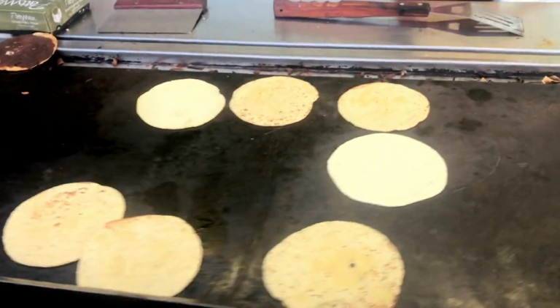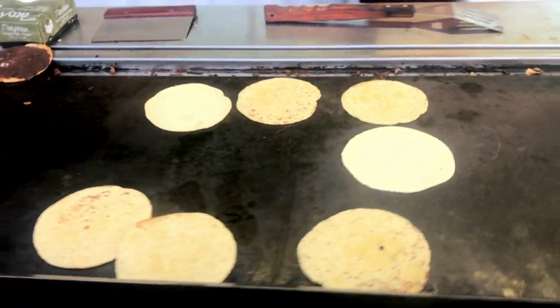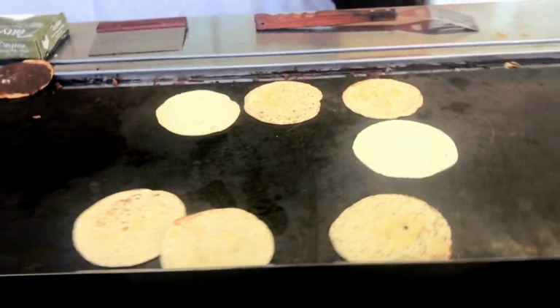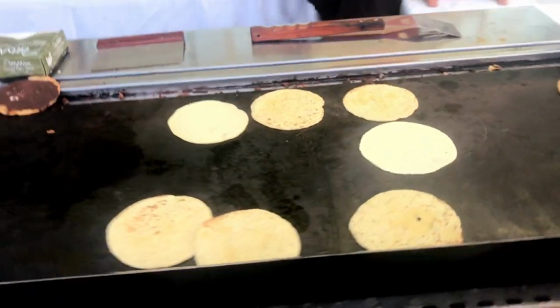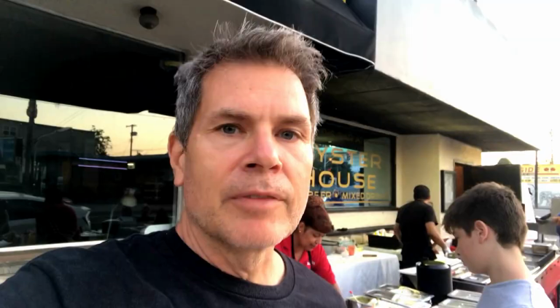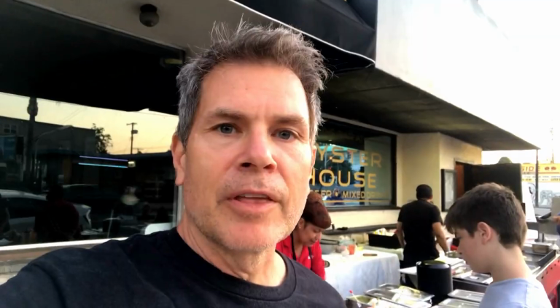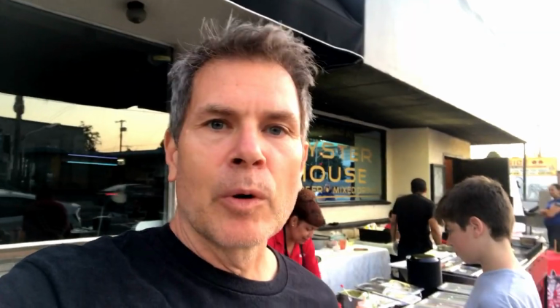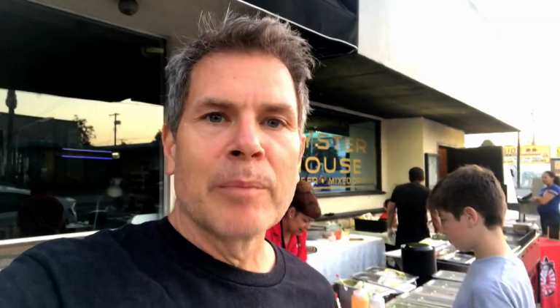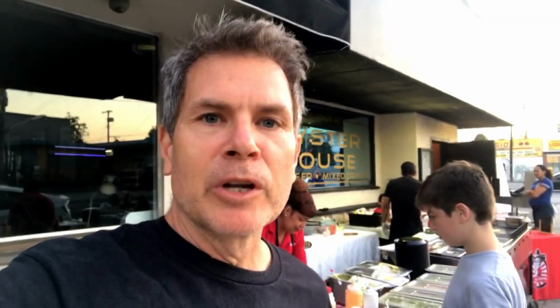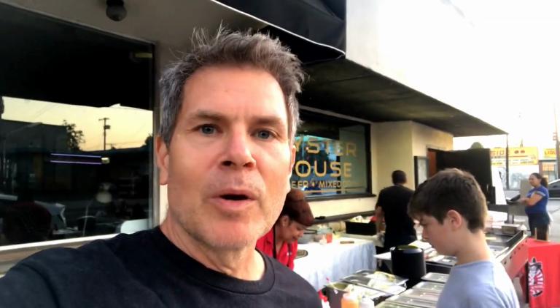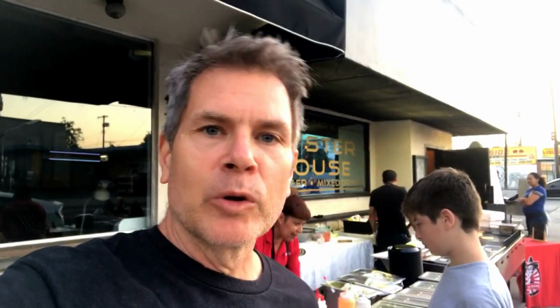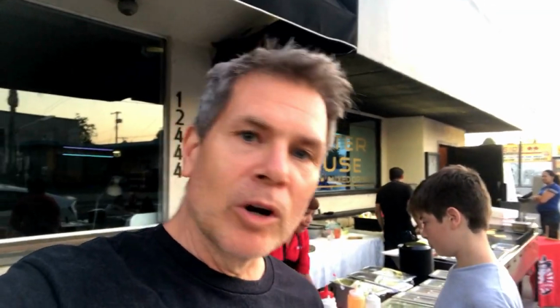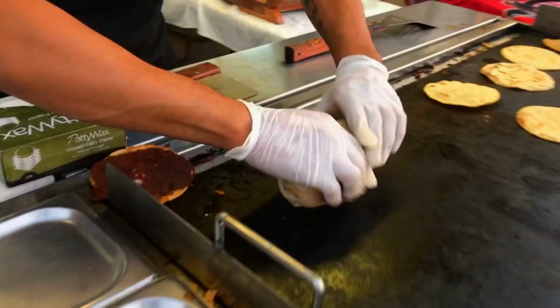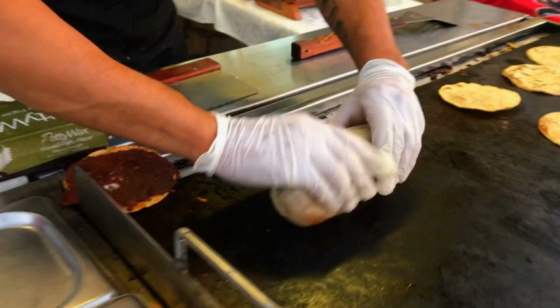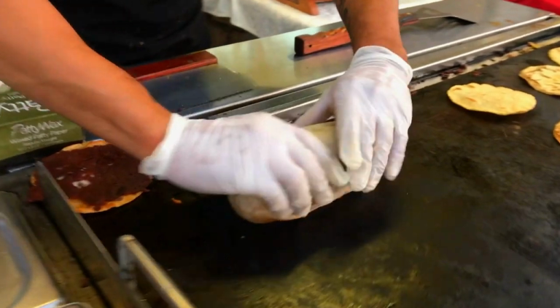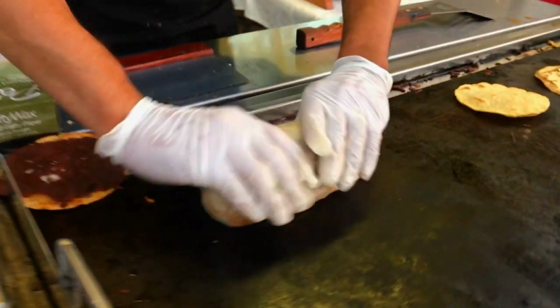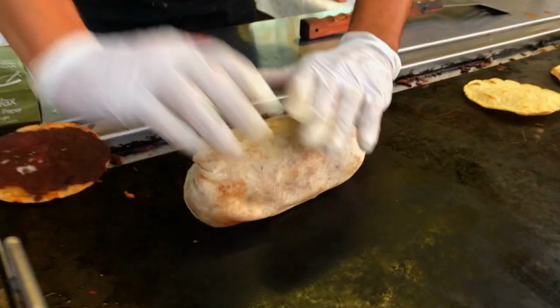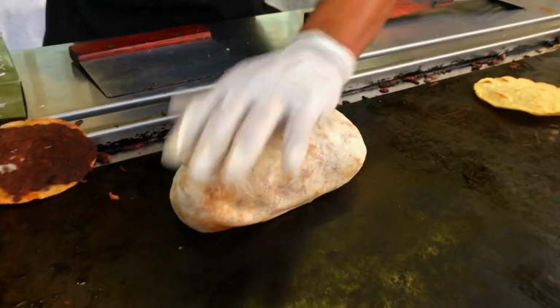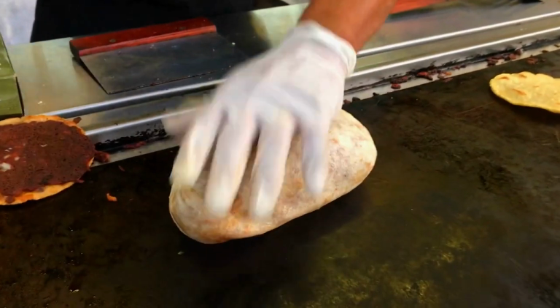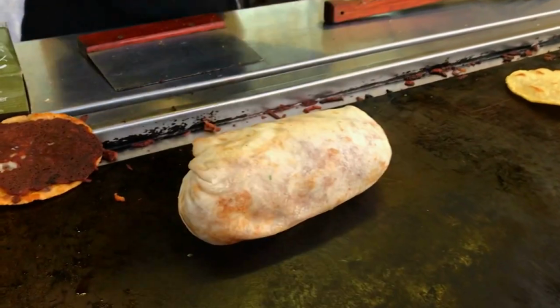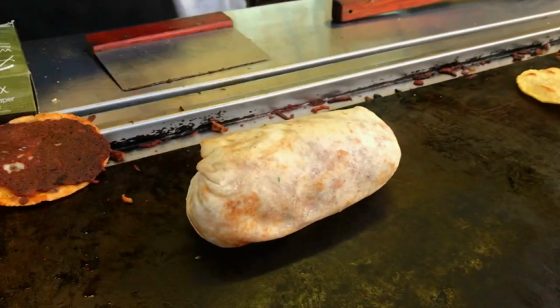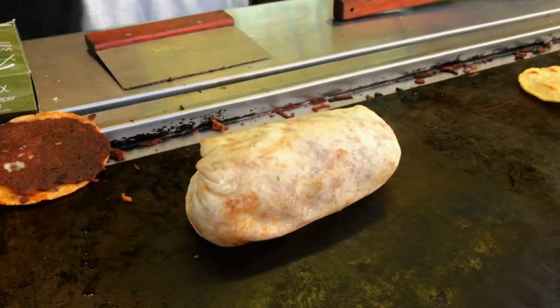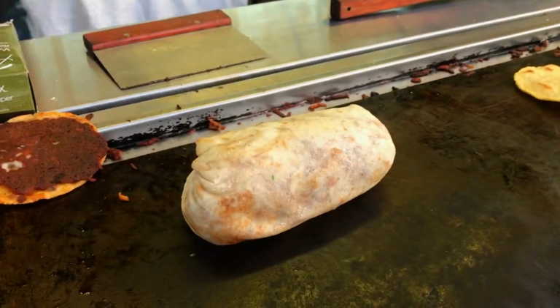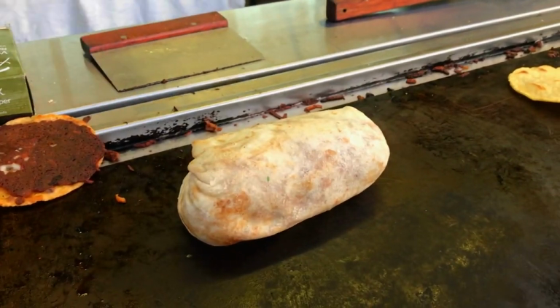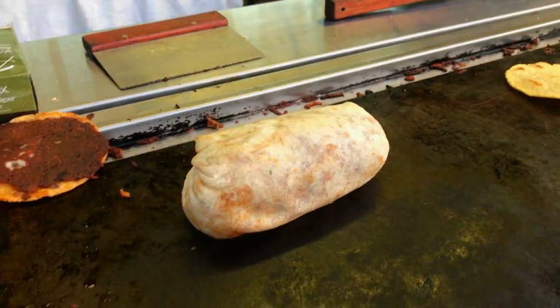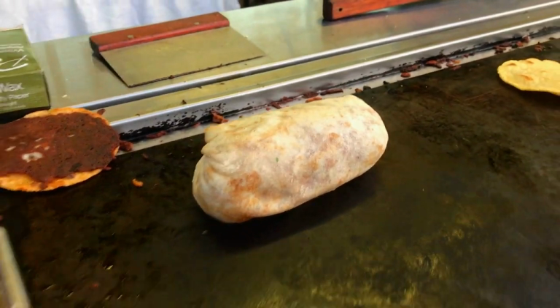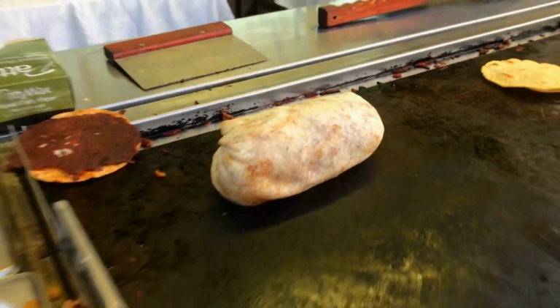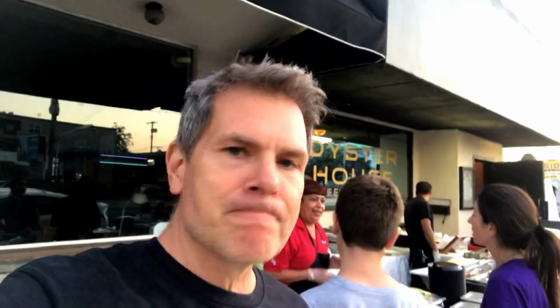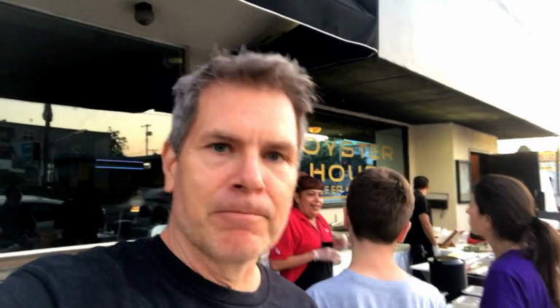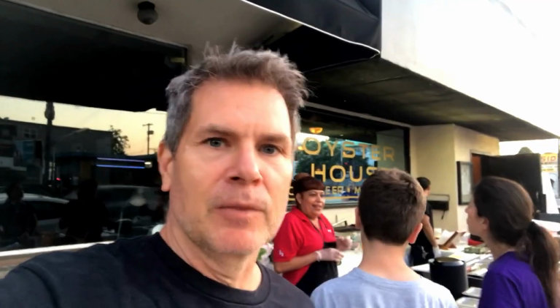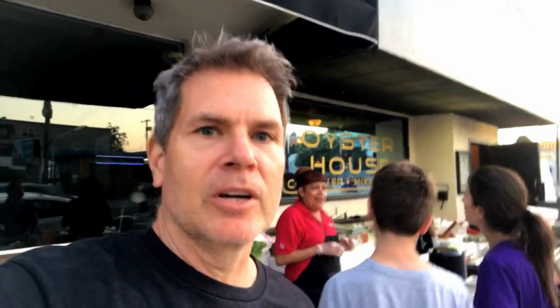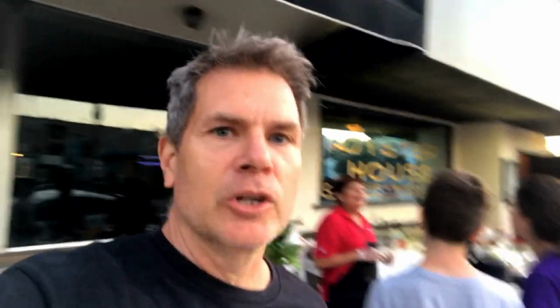I just love that they throw that burrito on the grill before they give it to you. It's going to give it a nice little char. Very good.